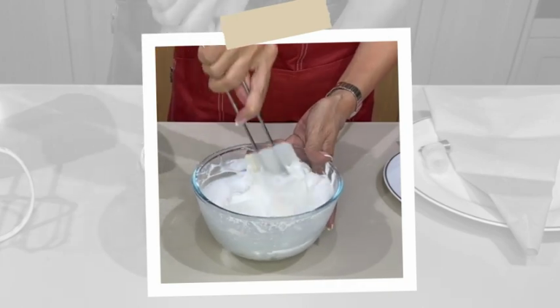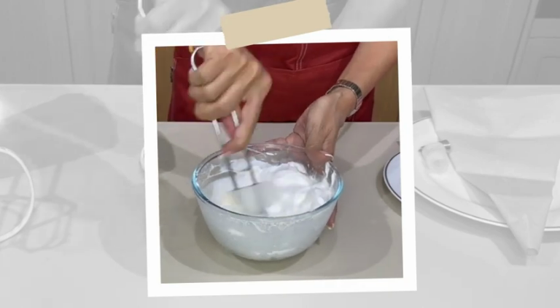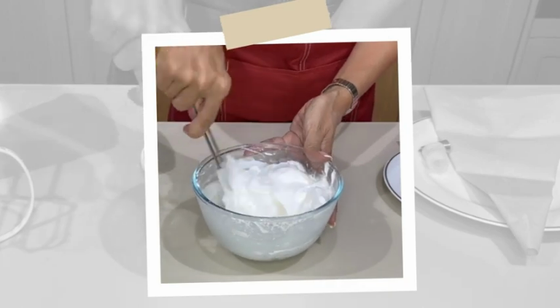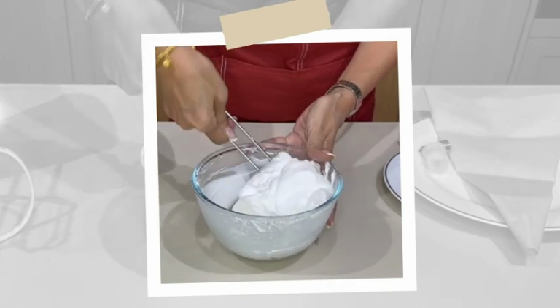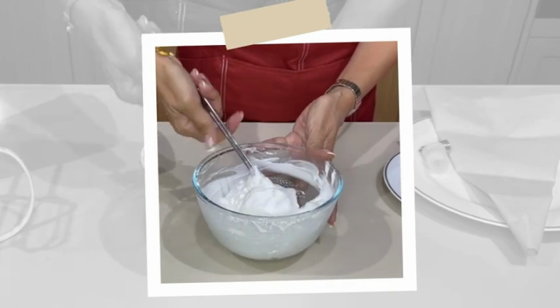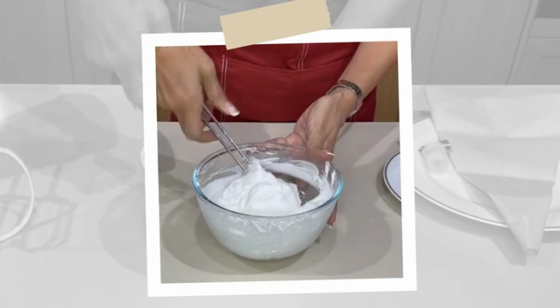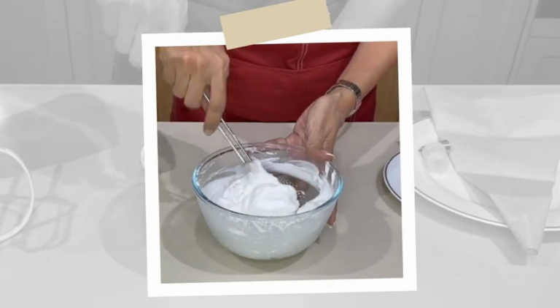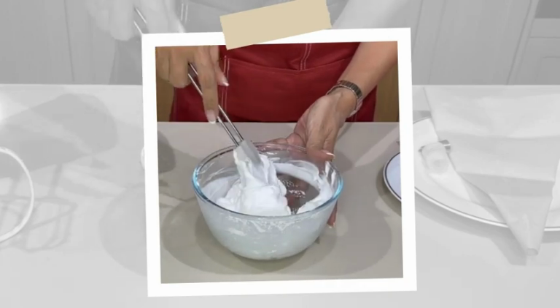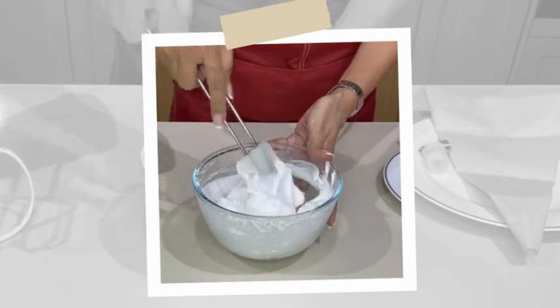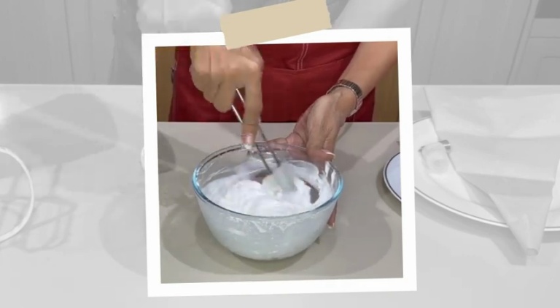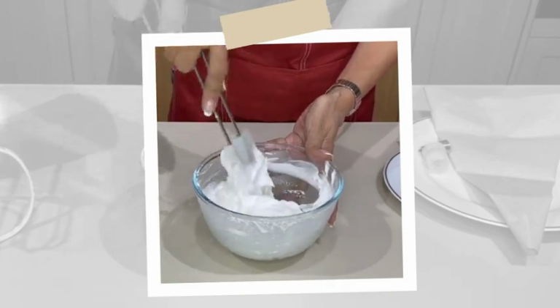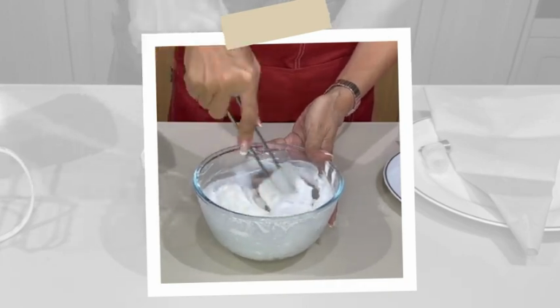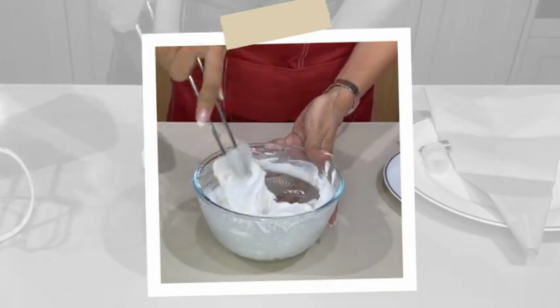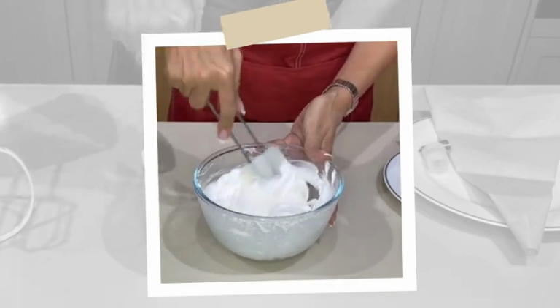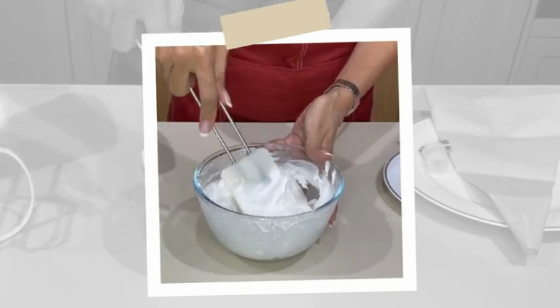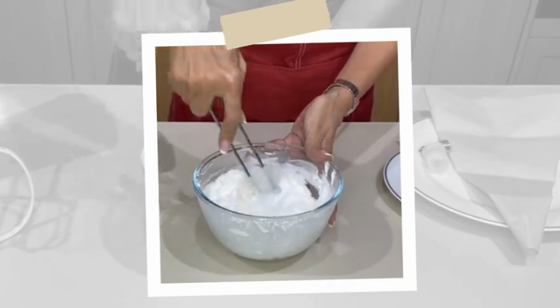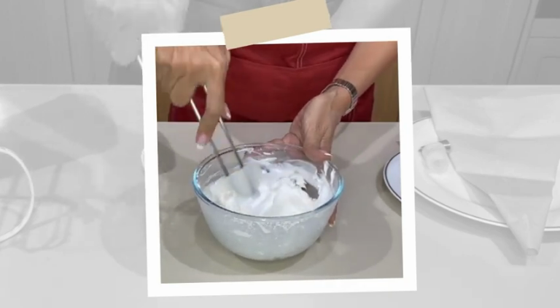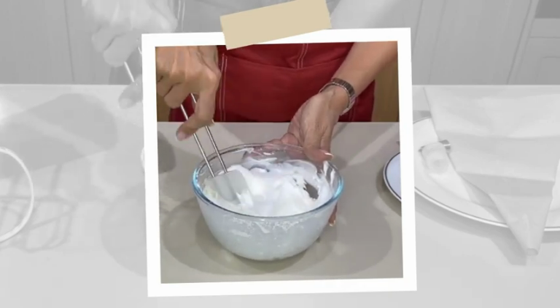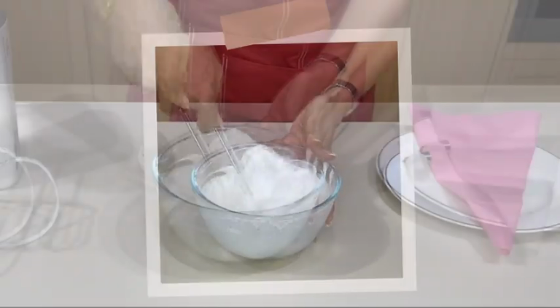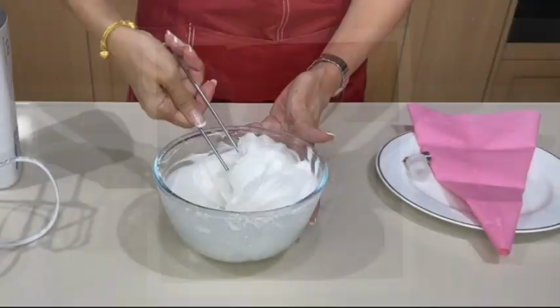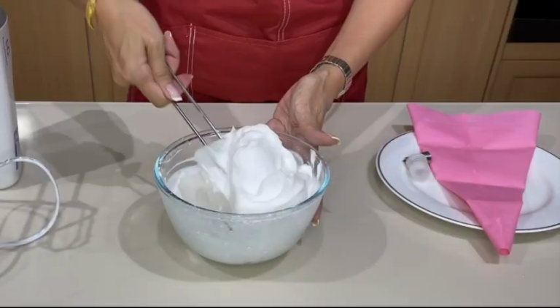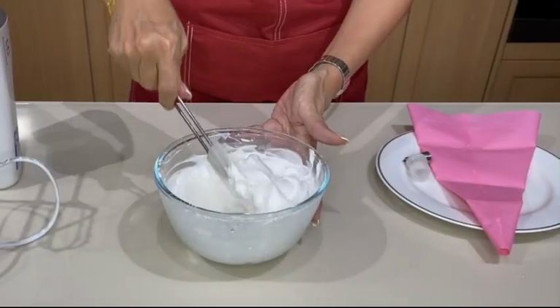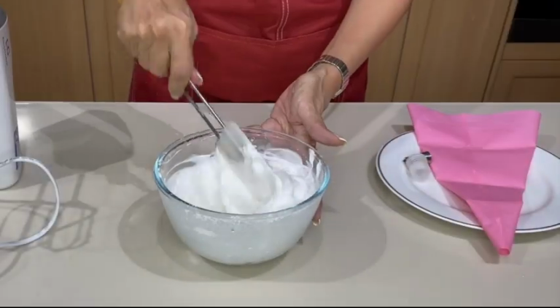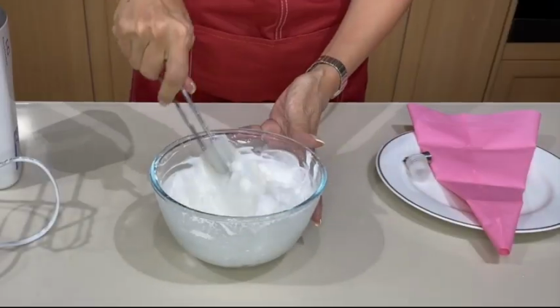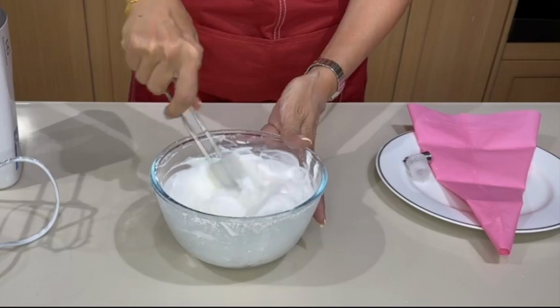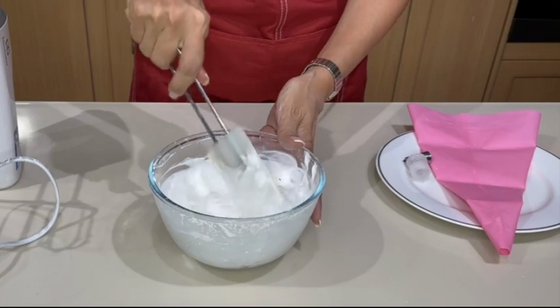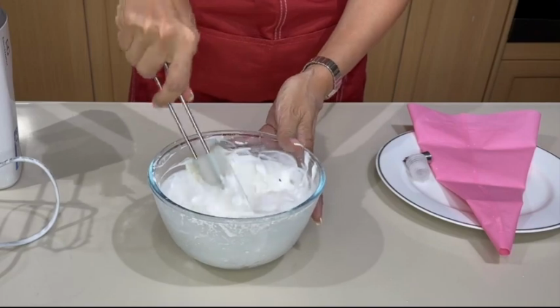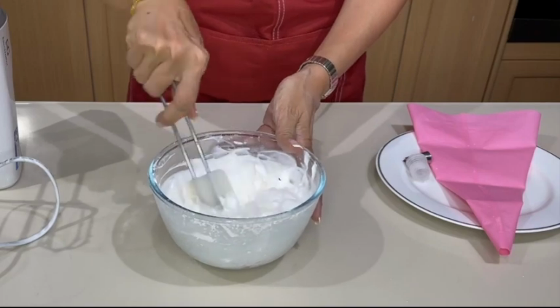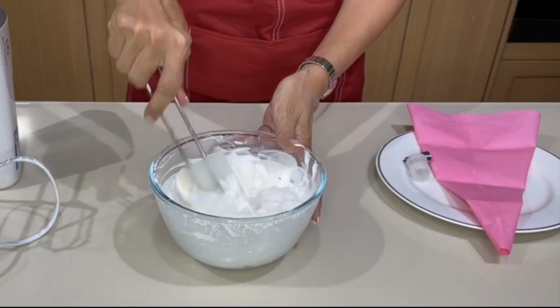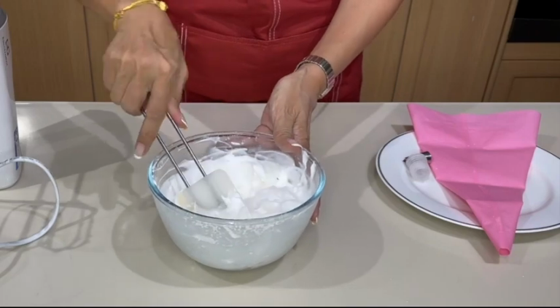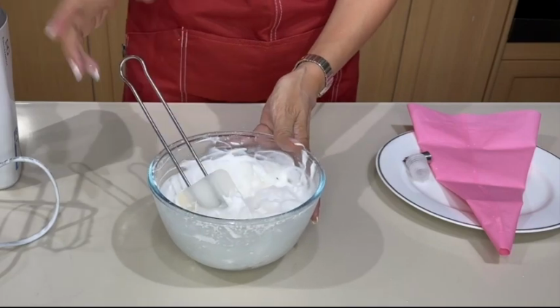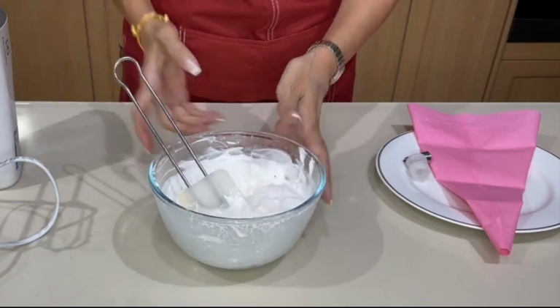It is smelling so good. Okay, there you go. That's our whipped cream.